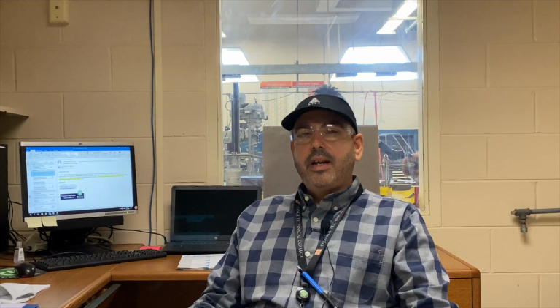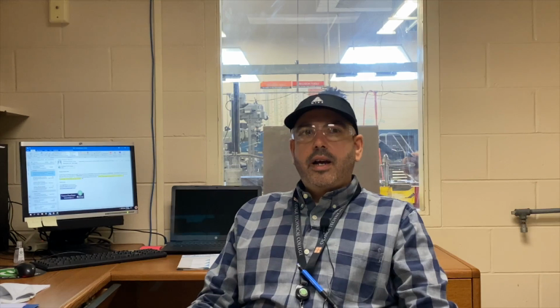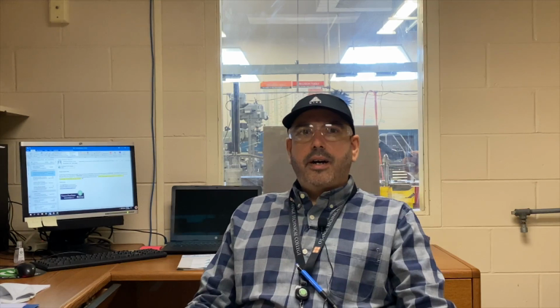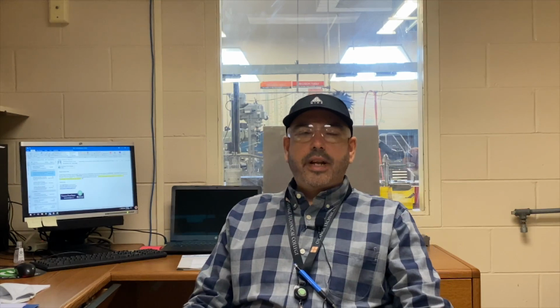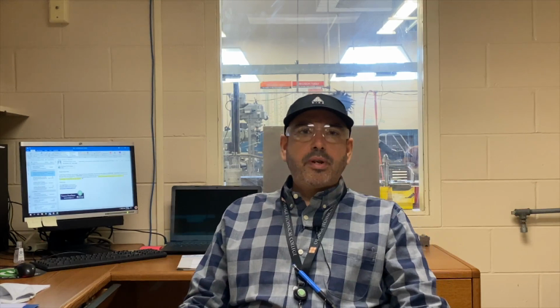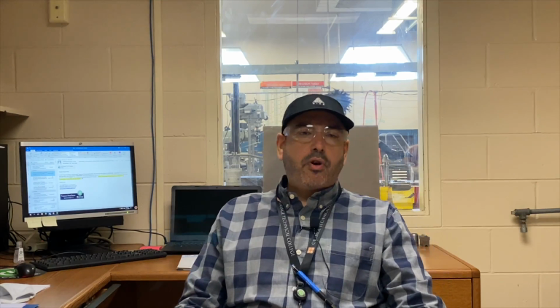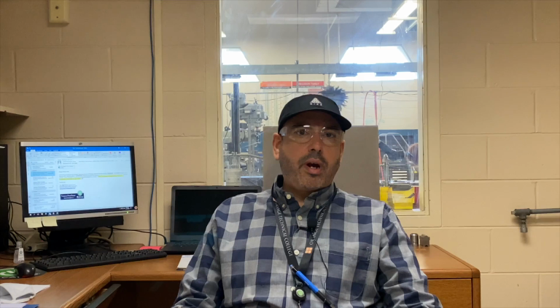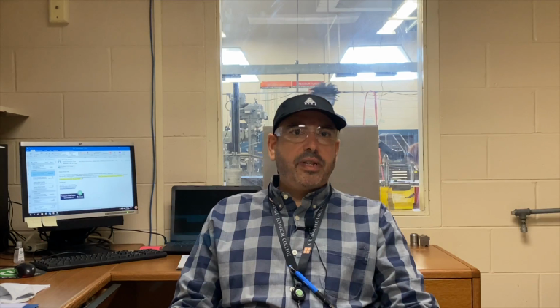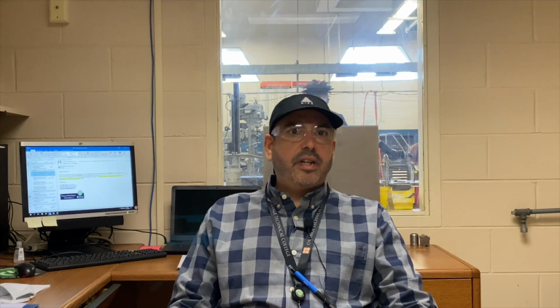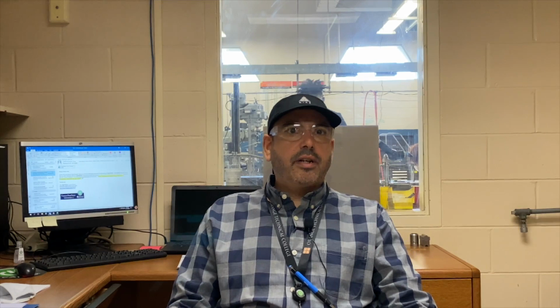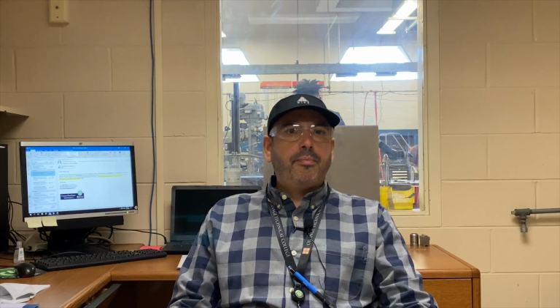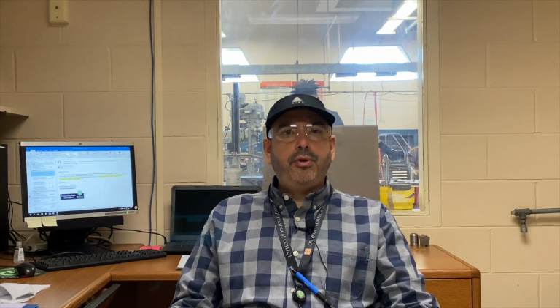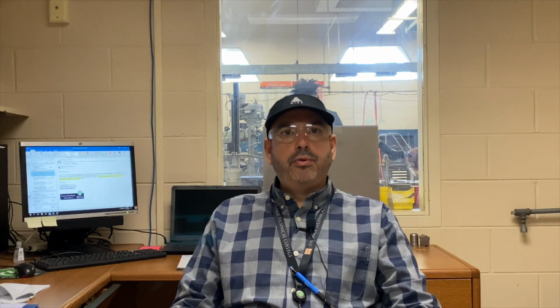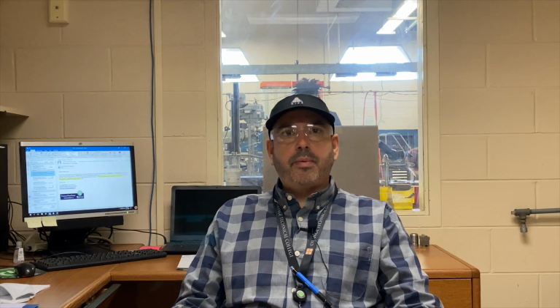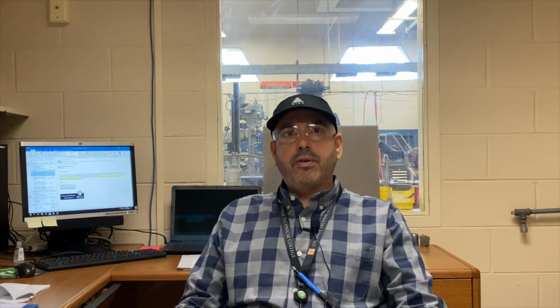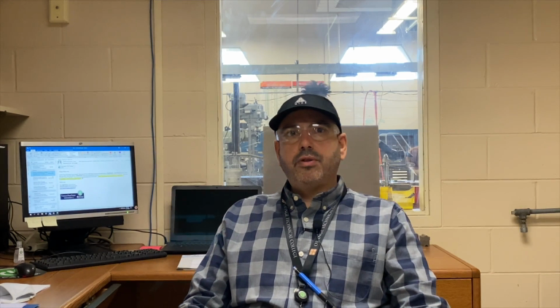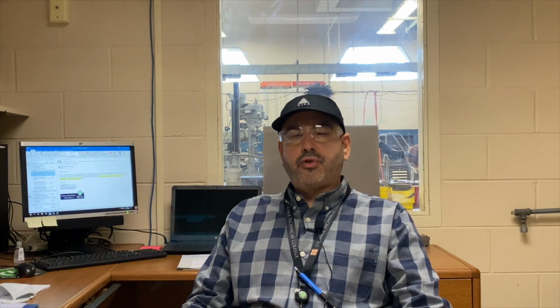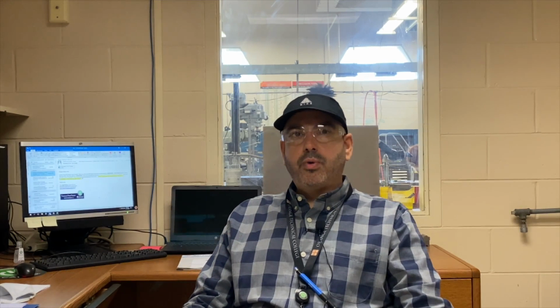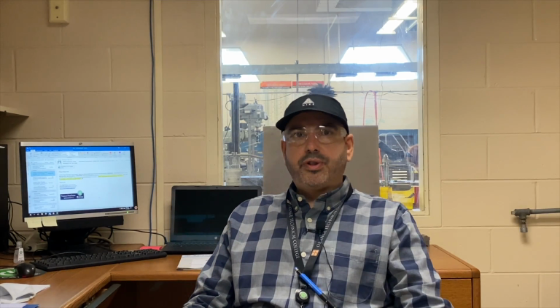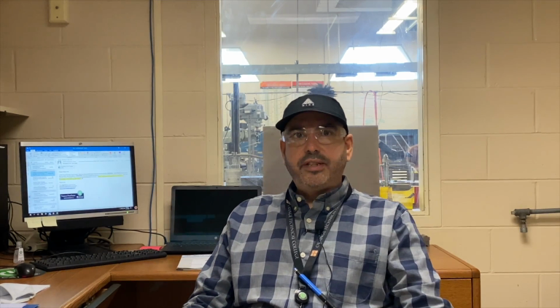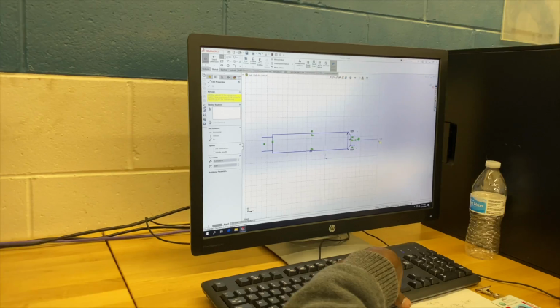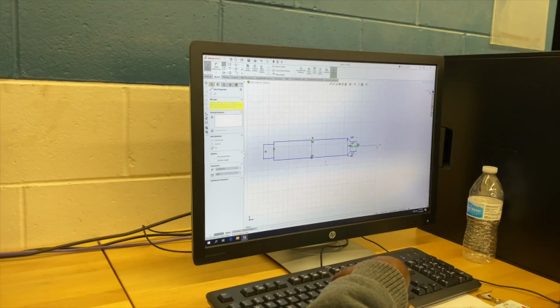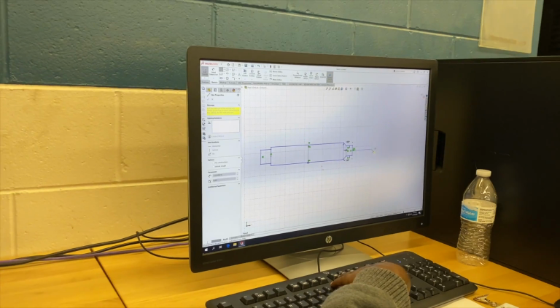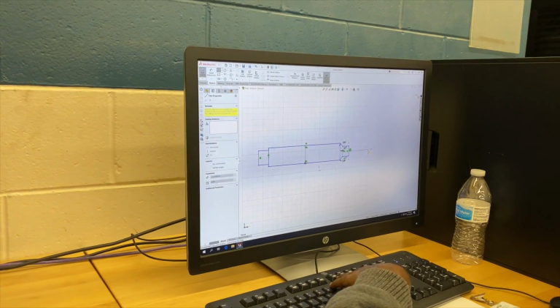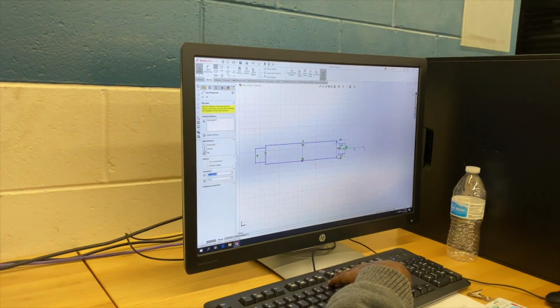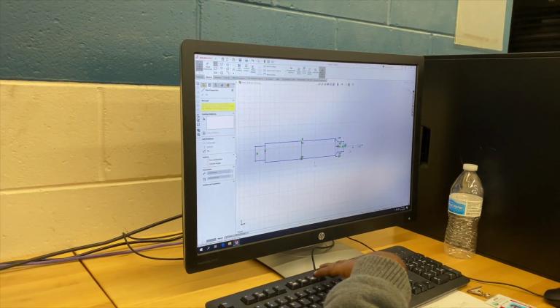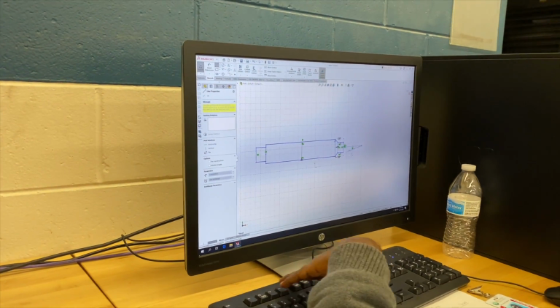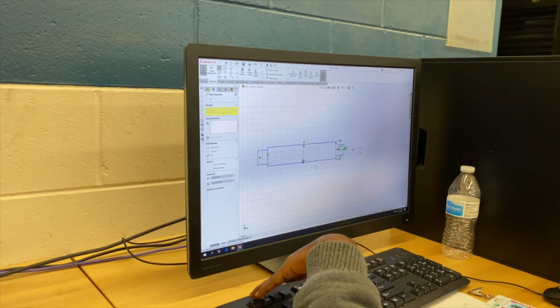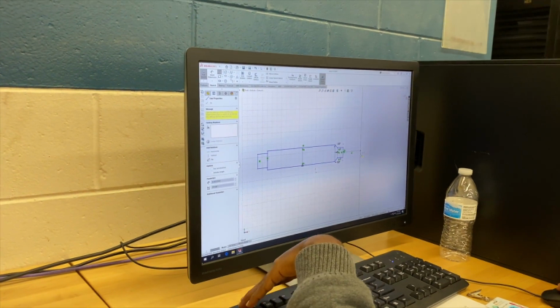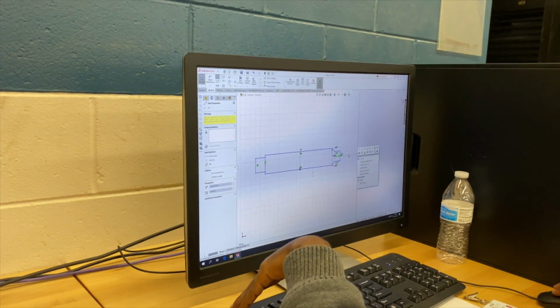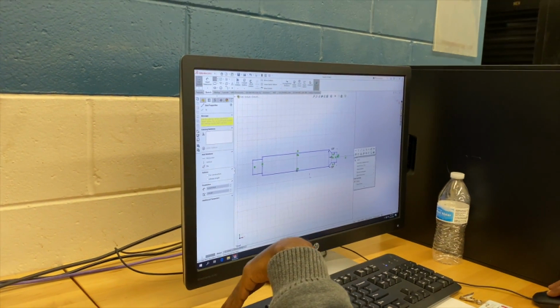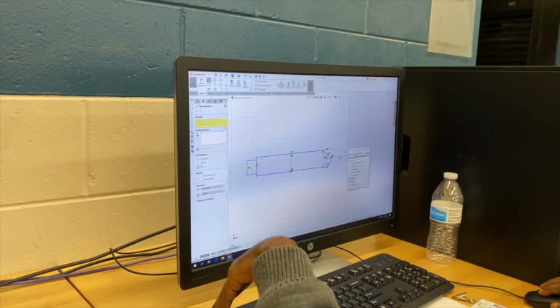The name of the program is Computer Numerical Control, or CNC Production, at Orange Technical College.